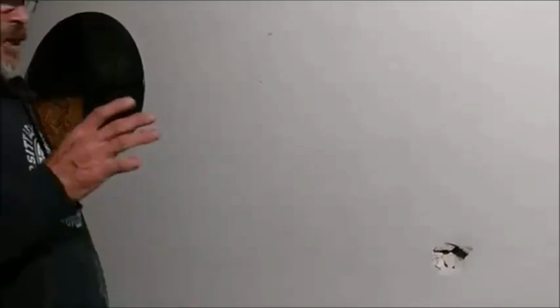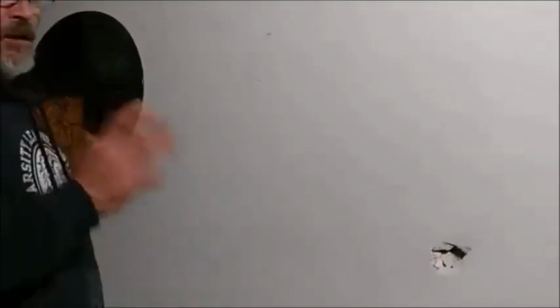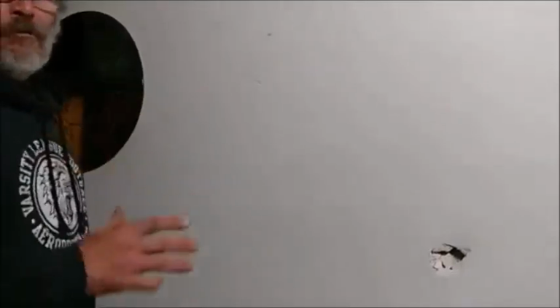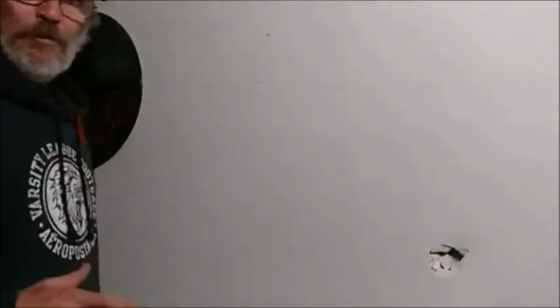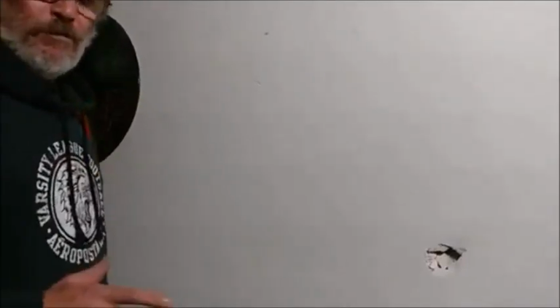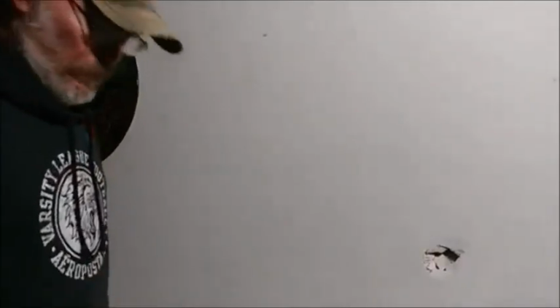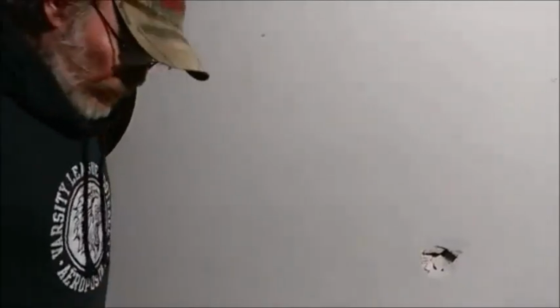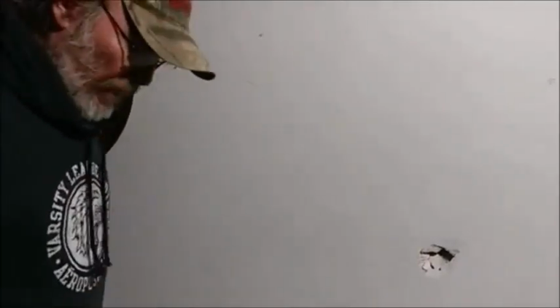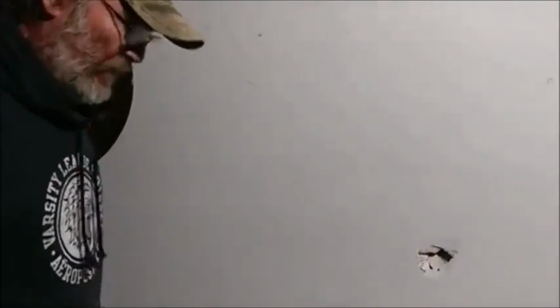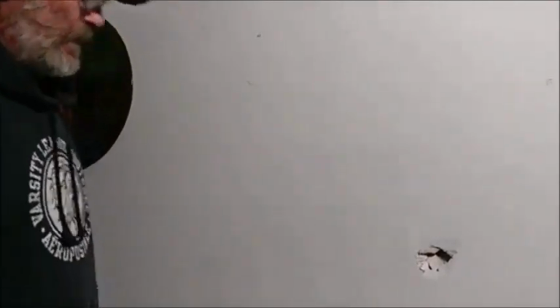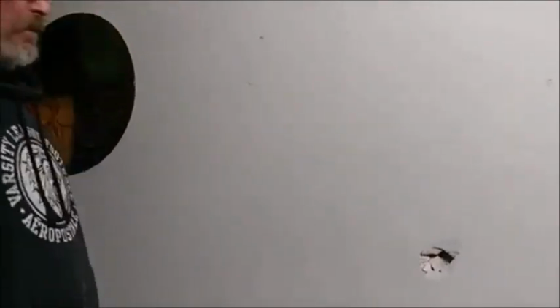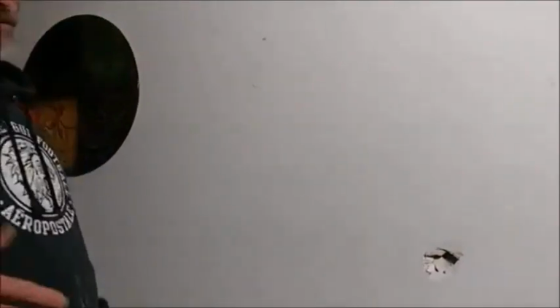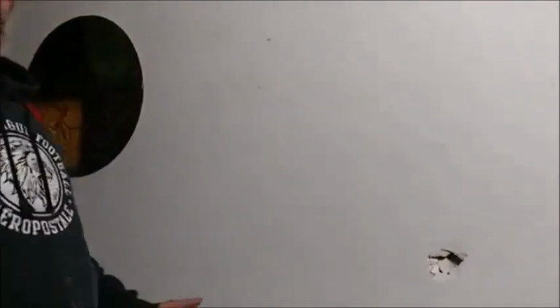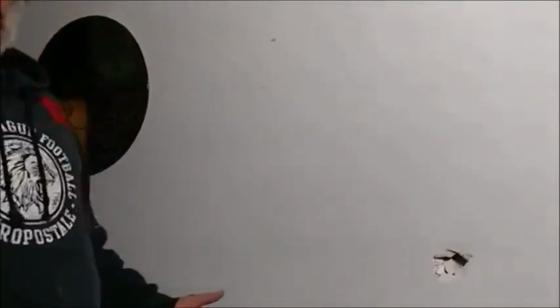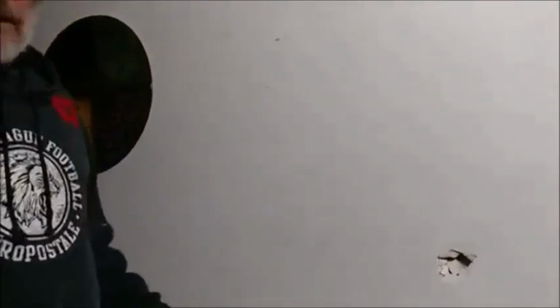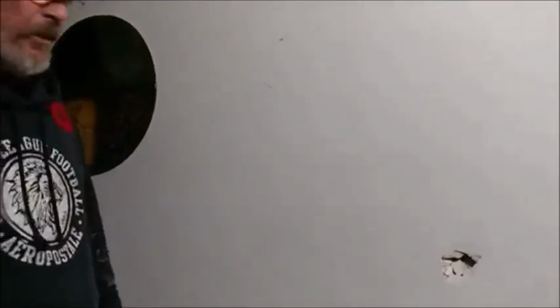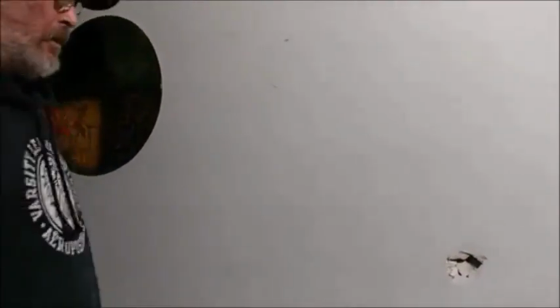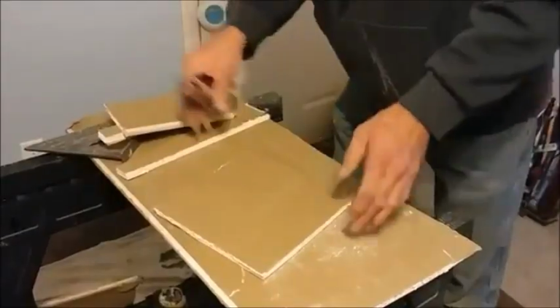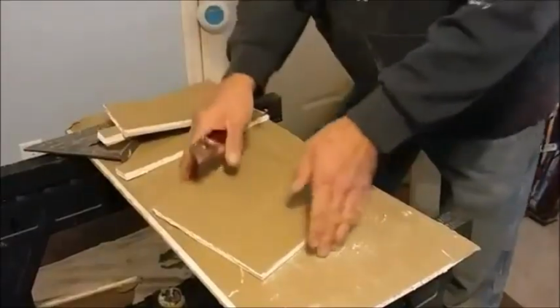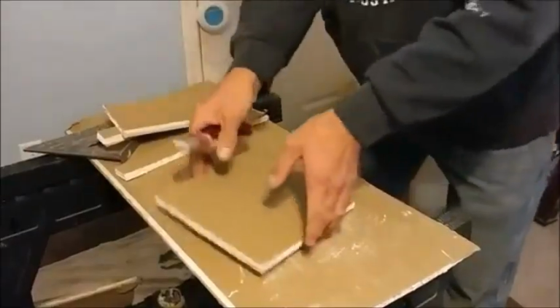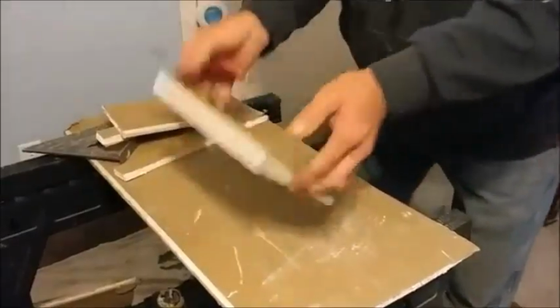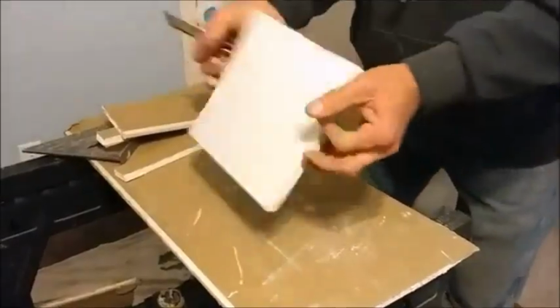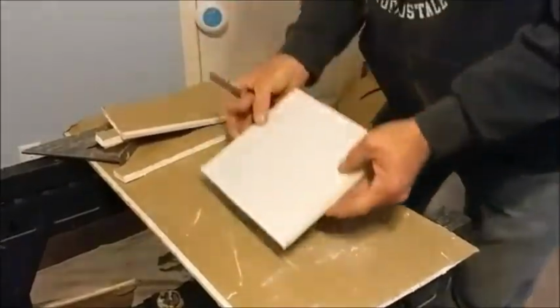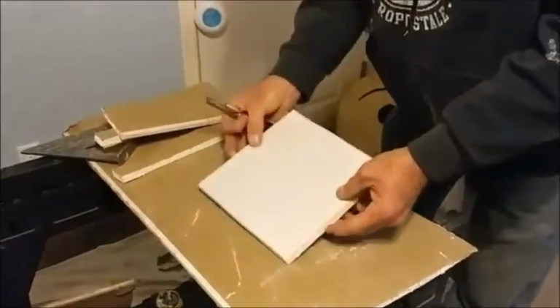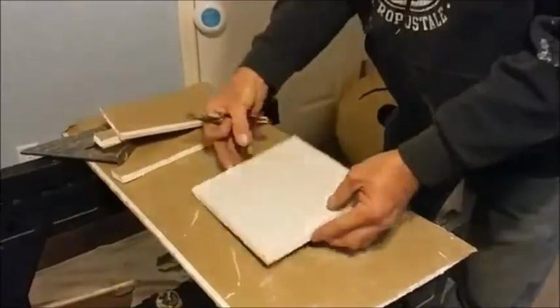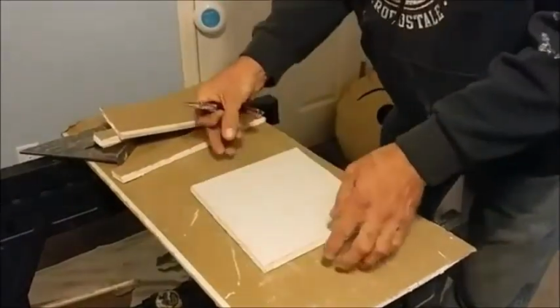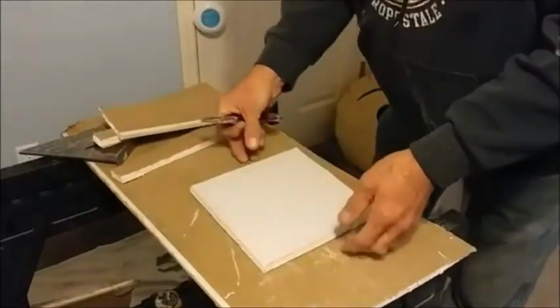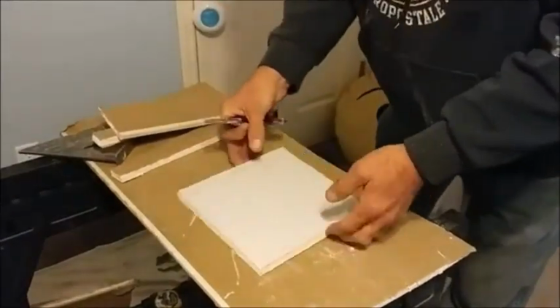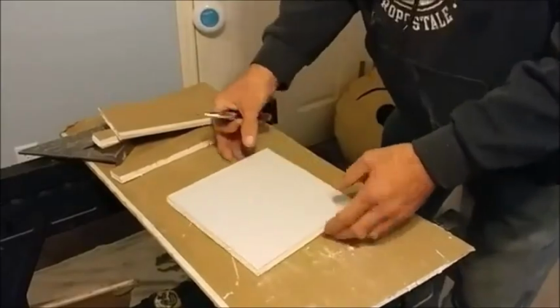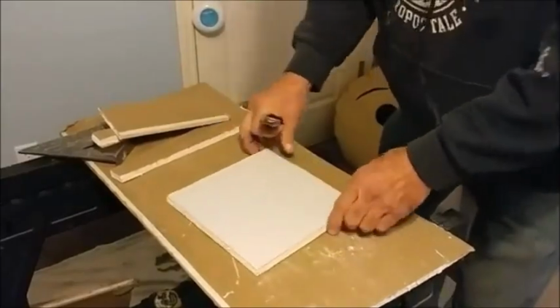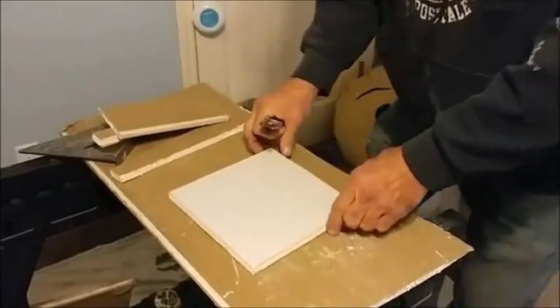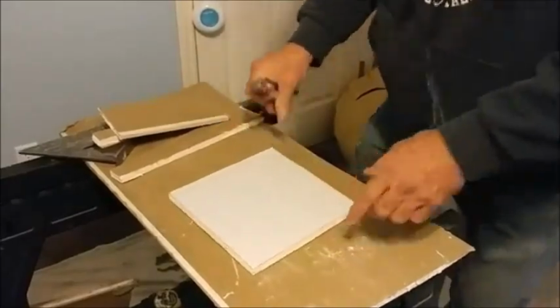I'm going to be doing a butterfly patch — it's what I call it. Got an 8-inch by 8-inch square, roughly.